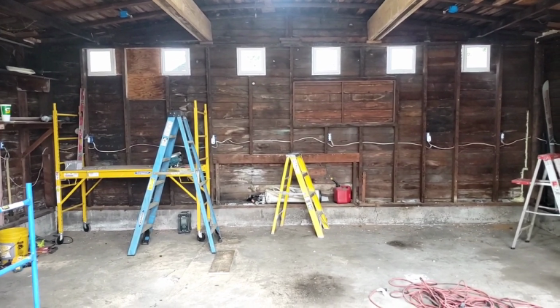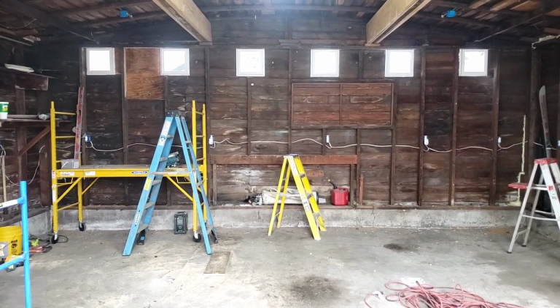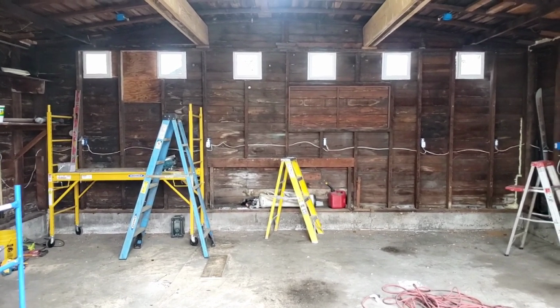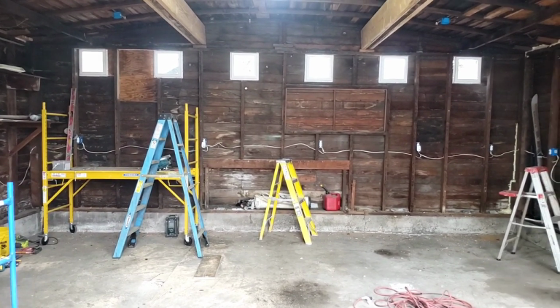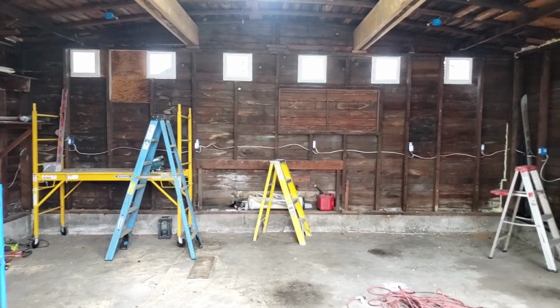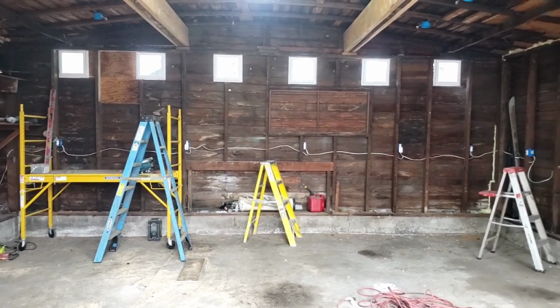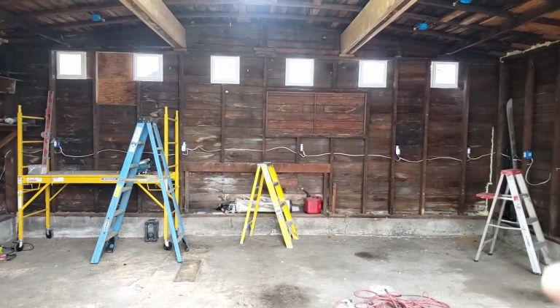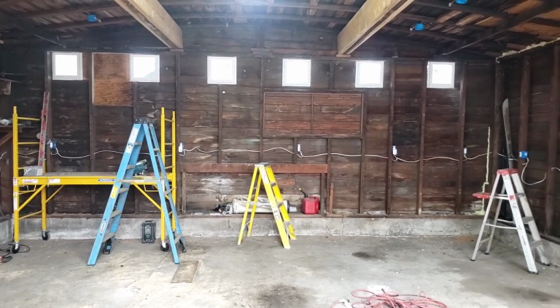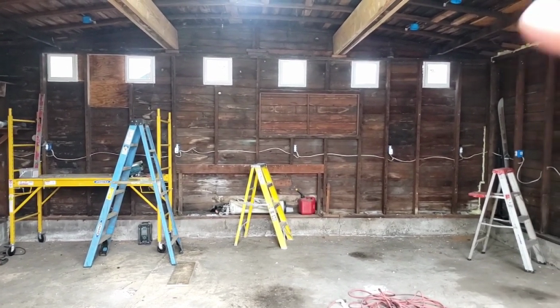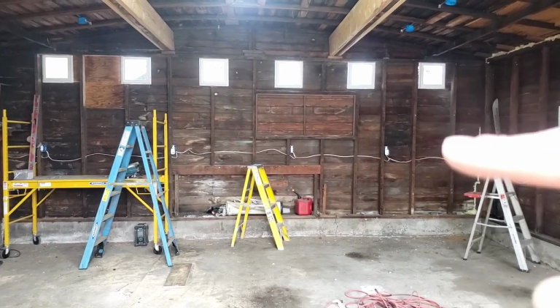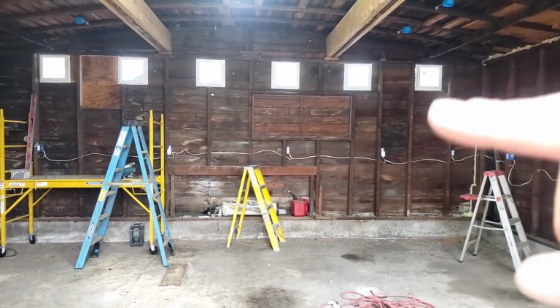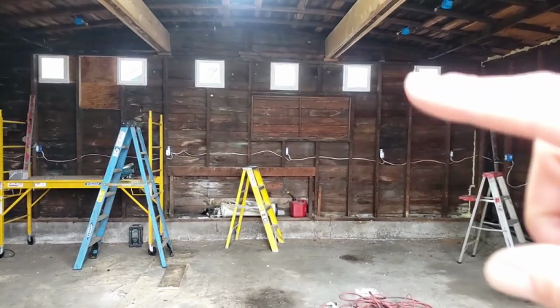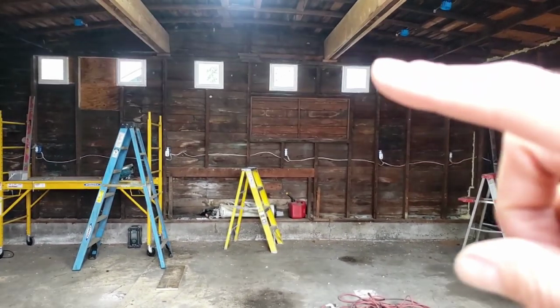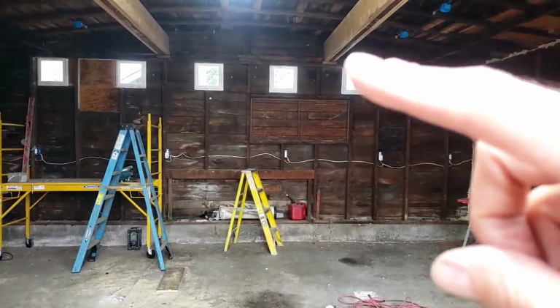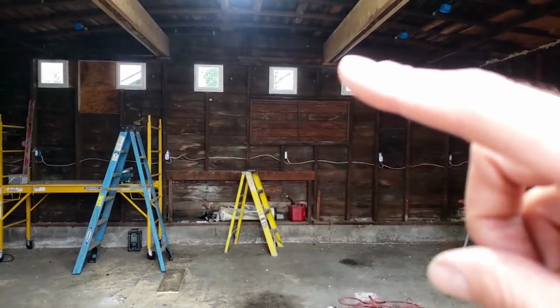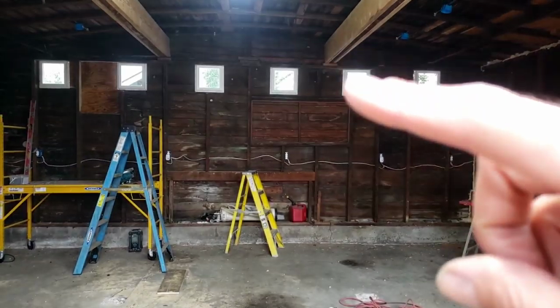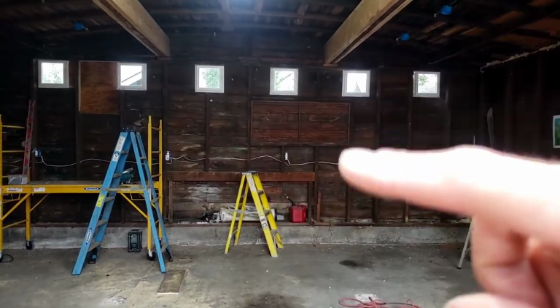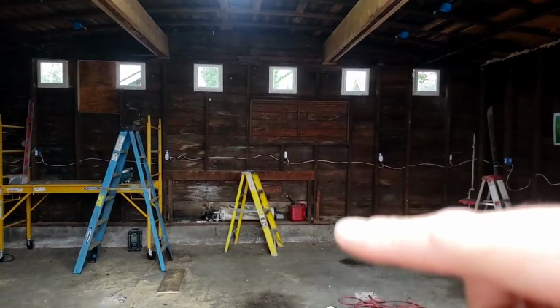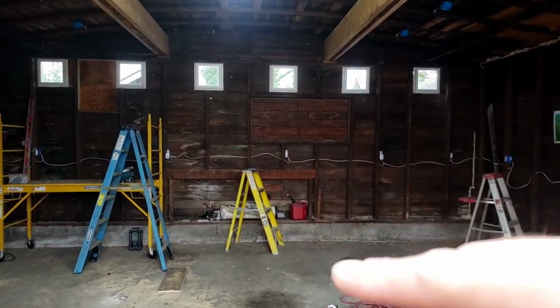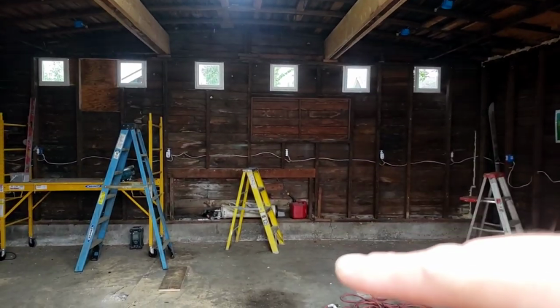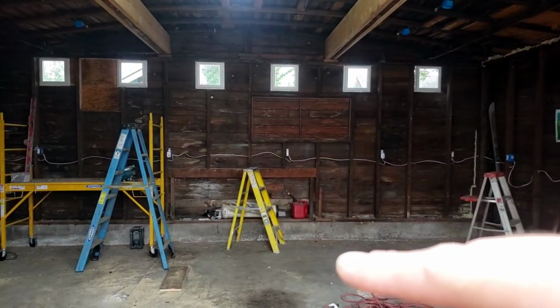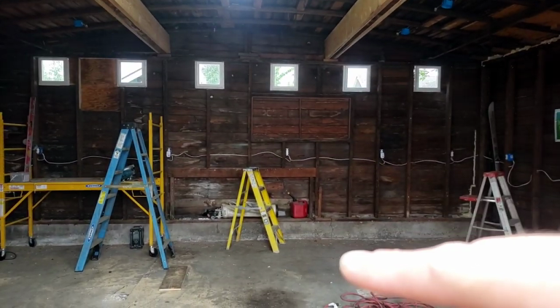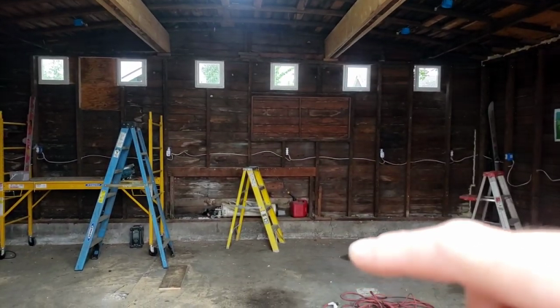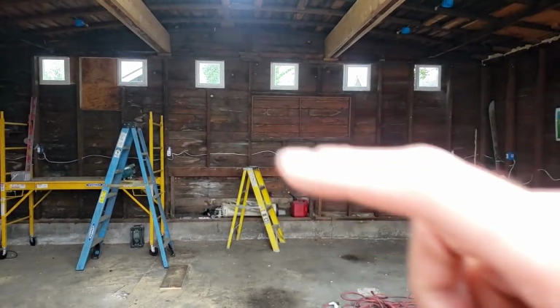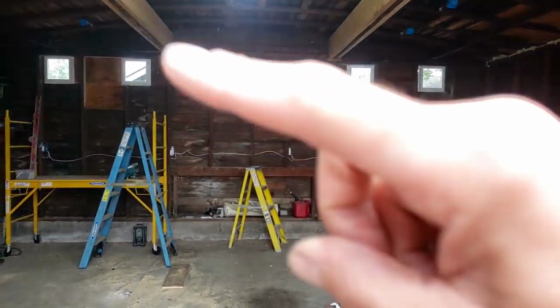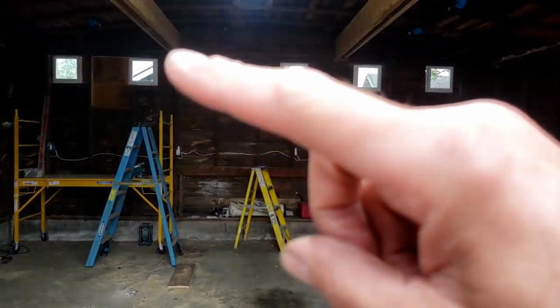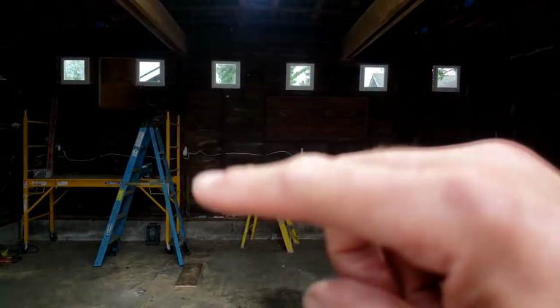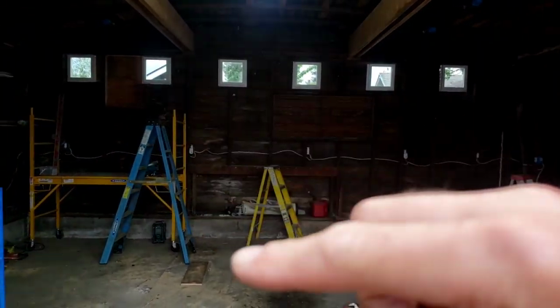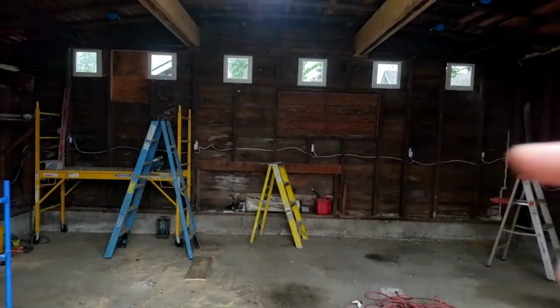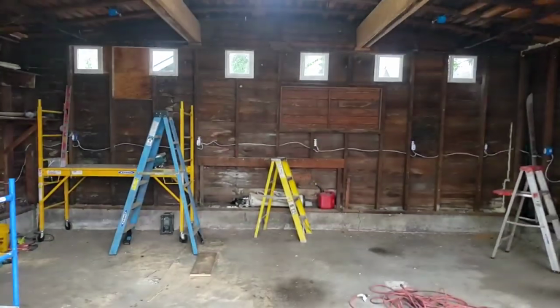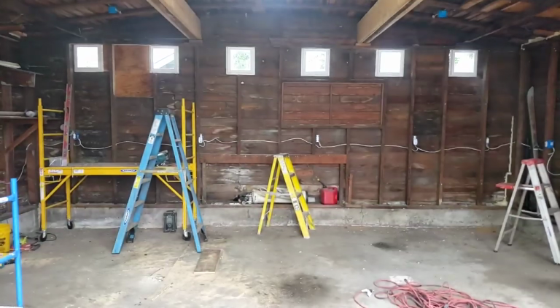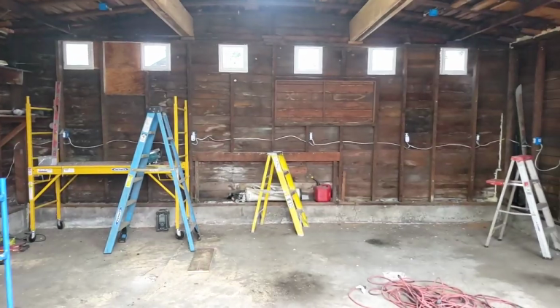We're going to keep going — it's a lot of work. Now I got to clean up and get ready for tomorrow. We got to put in the supporting studs for the beams to connect to the concrete.